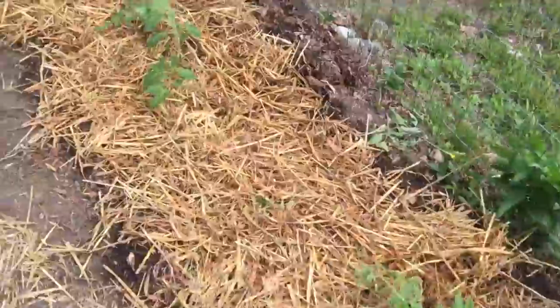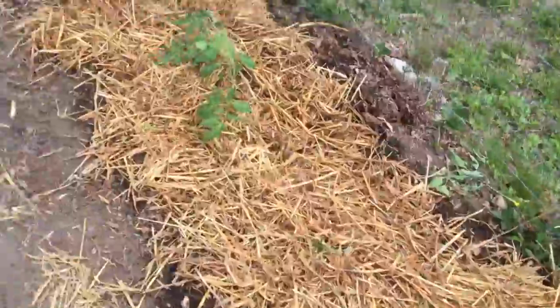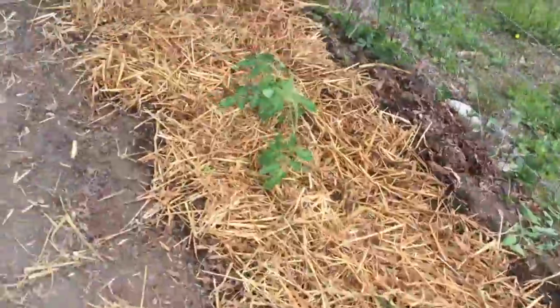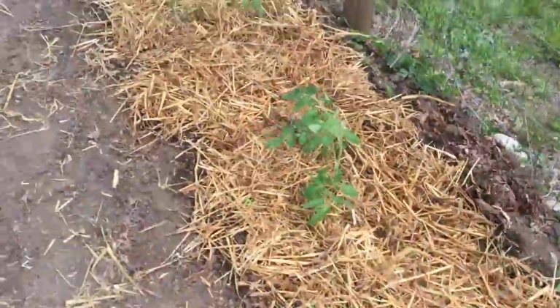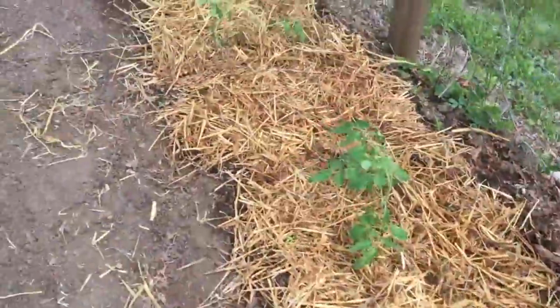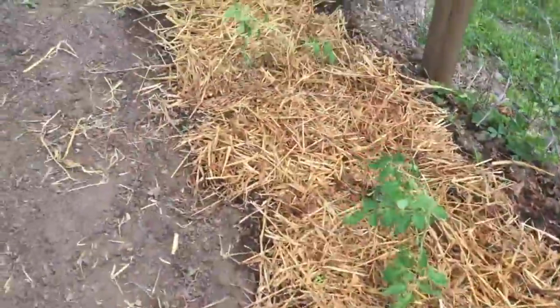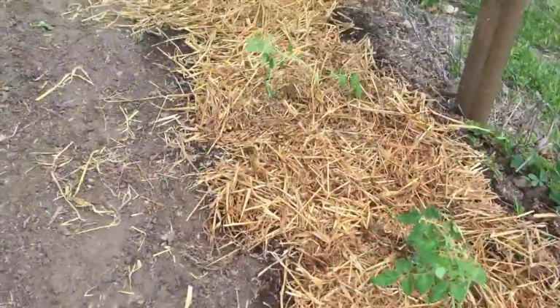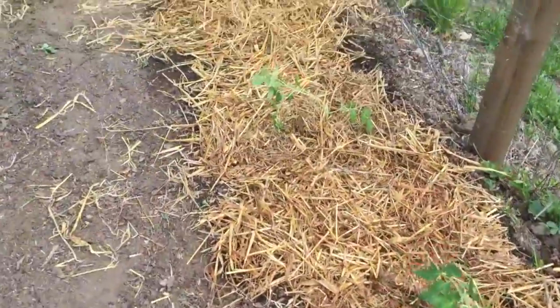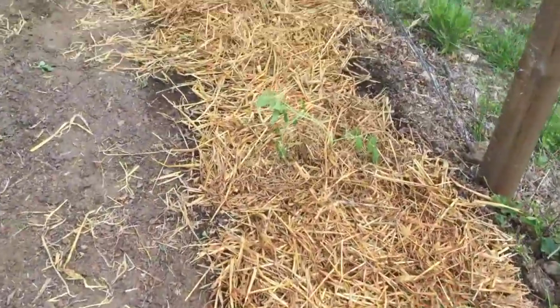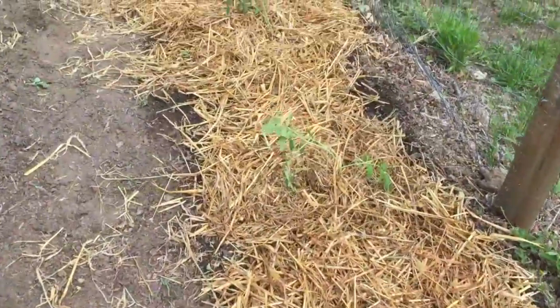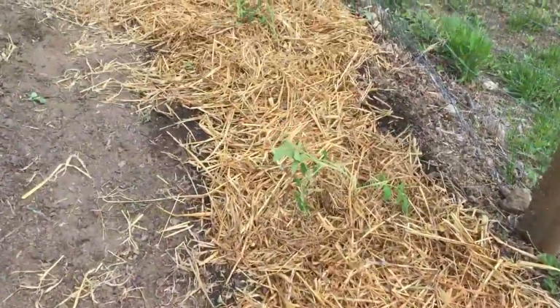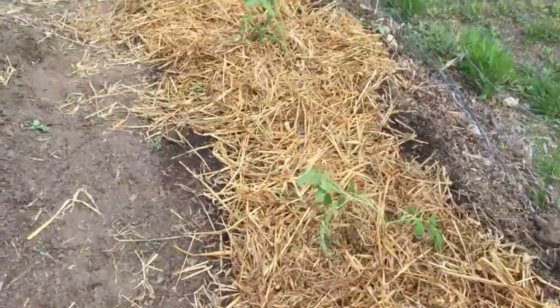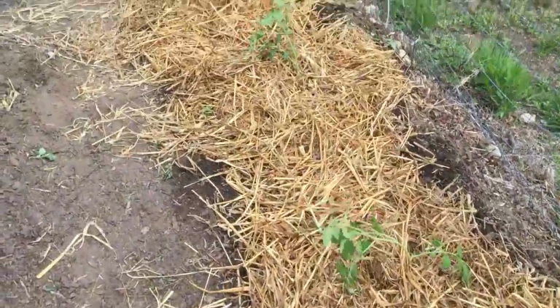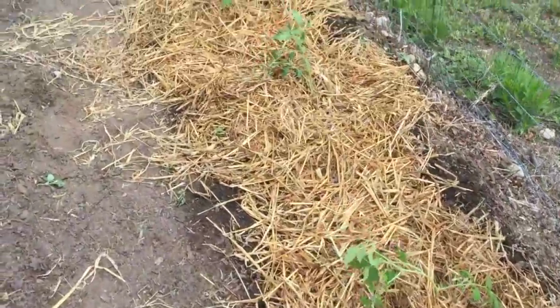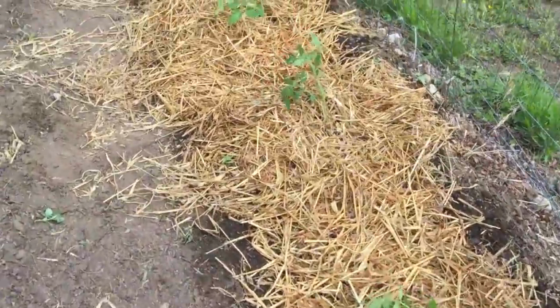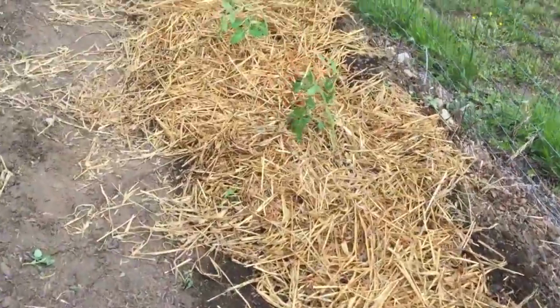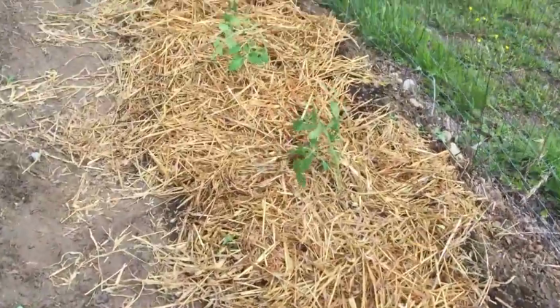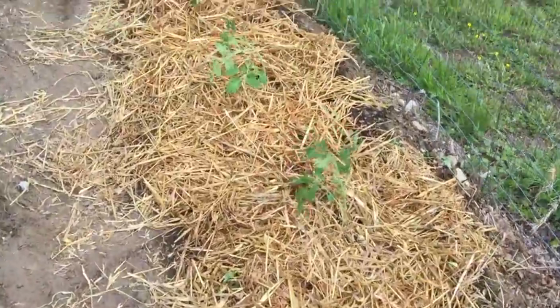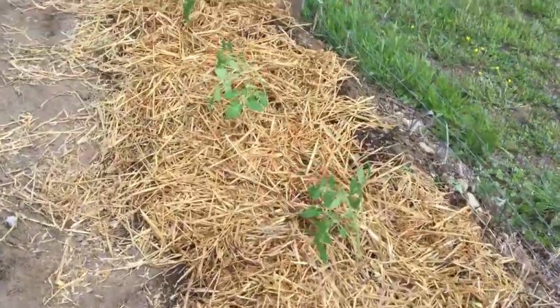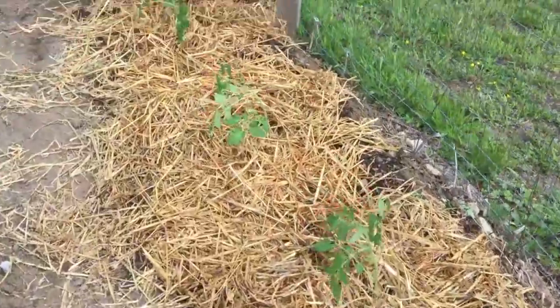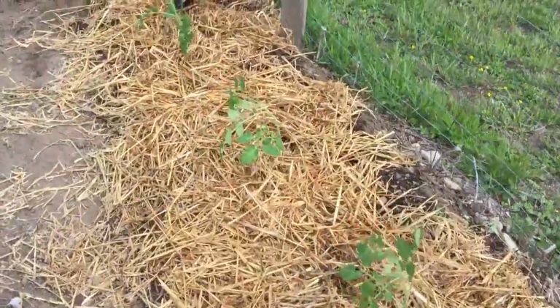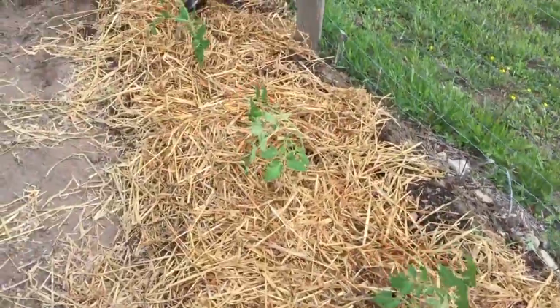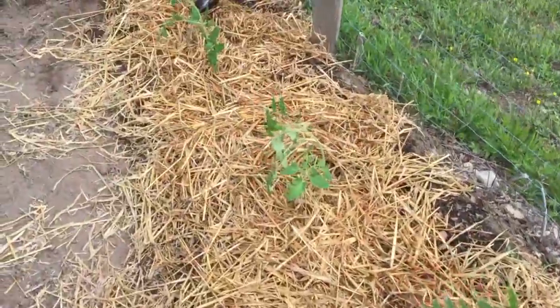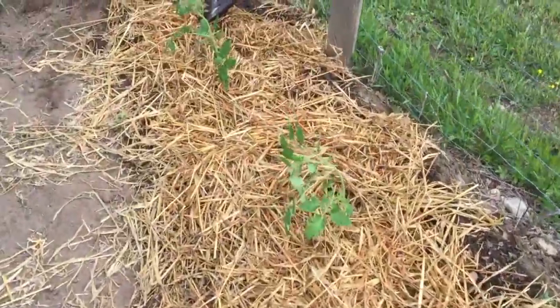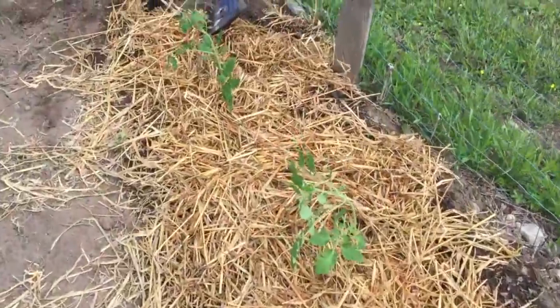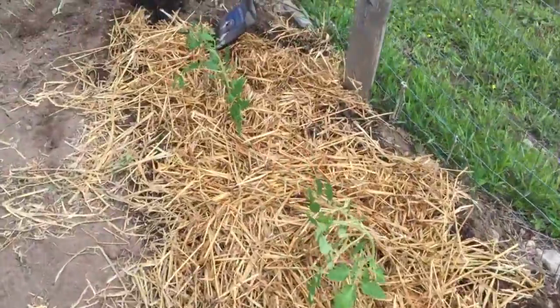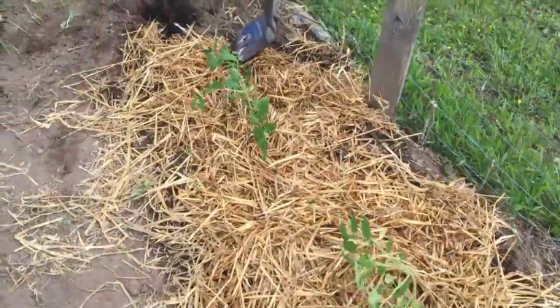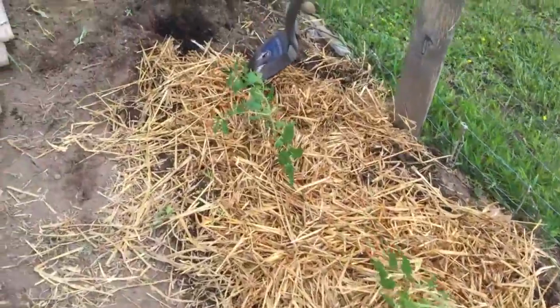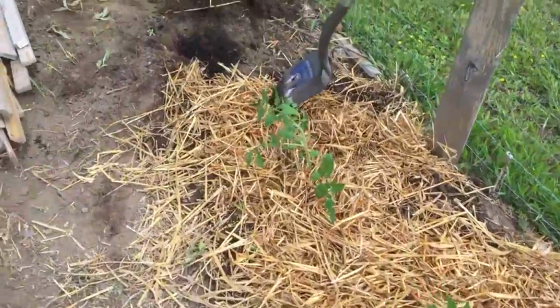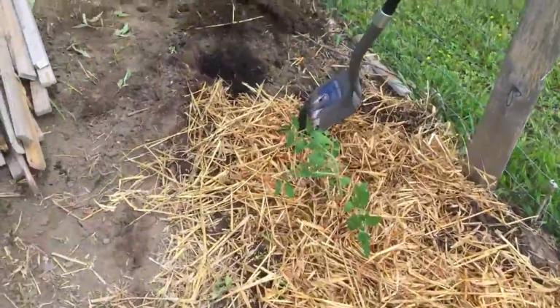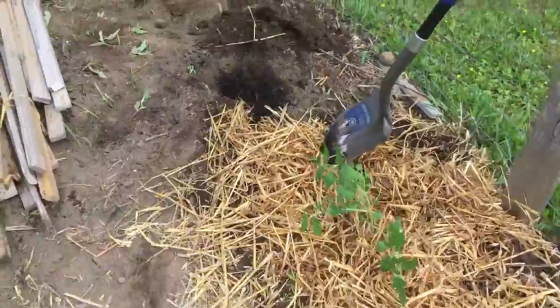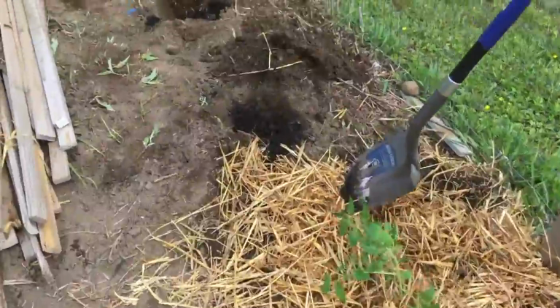Got my tomatoes in. We're gonna mulch with straw — that's usually the way I do it.